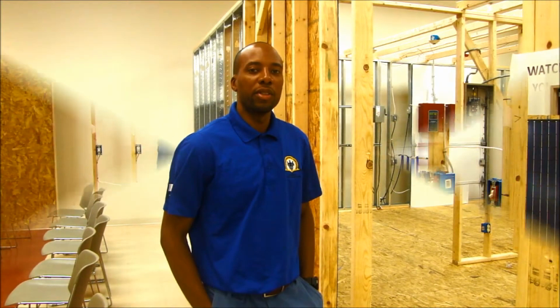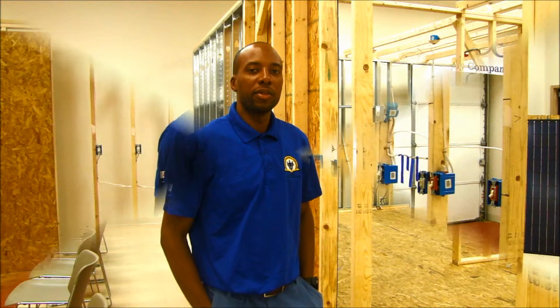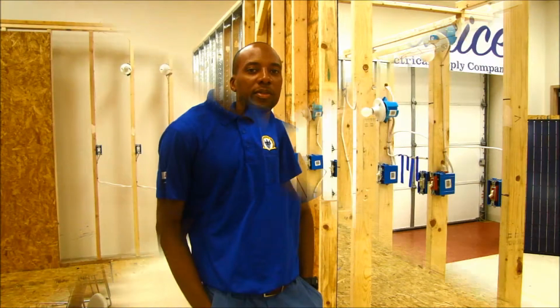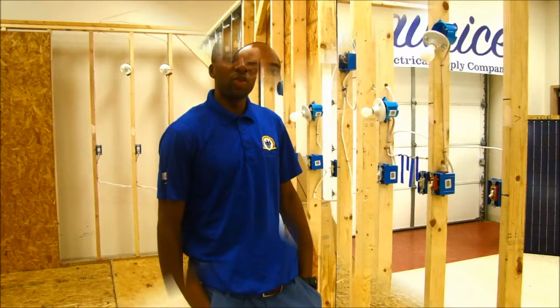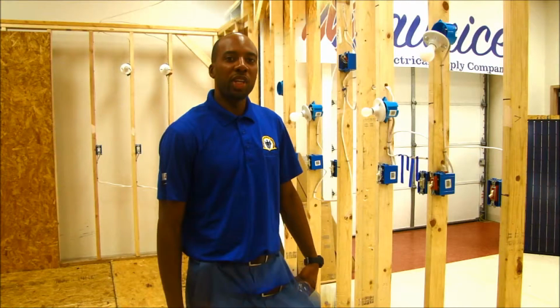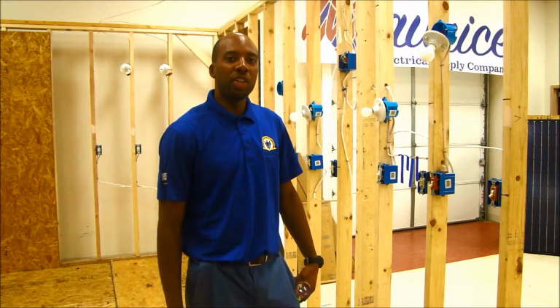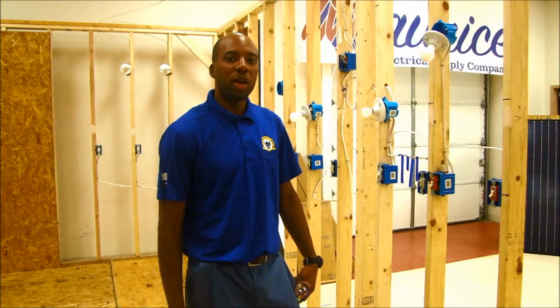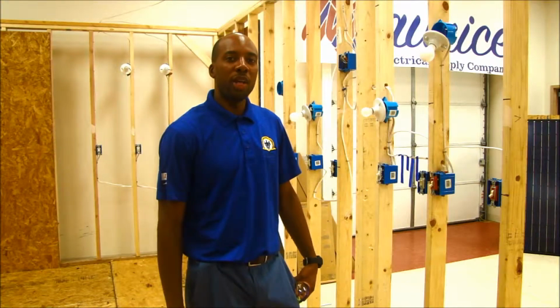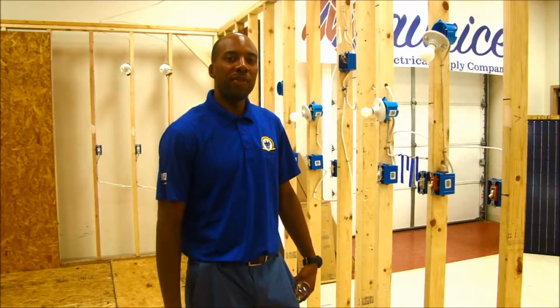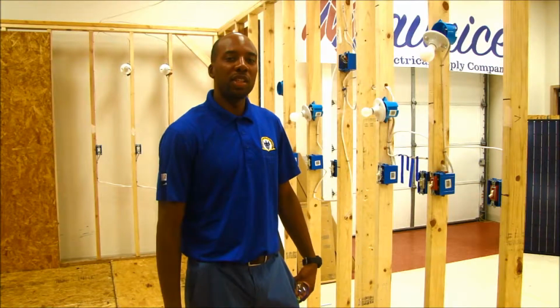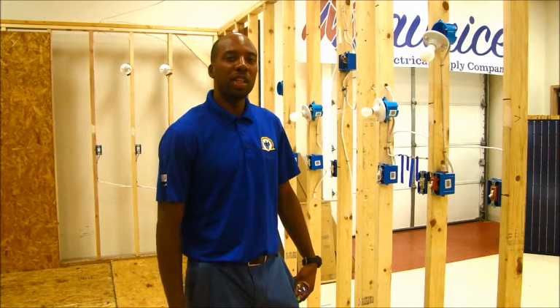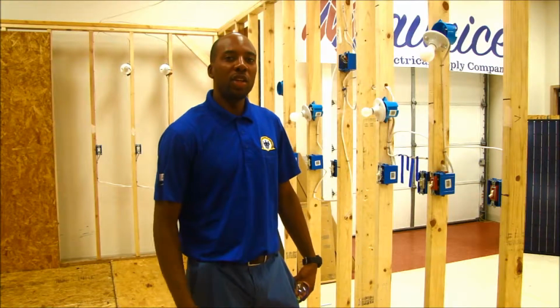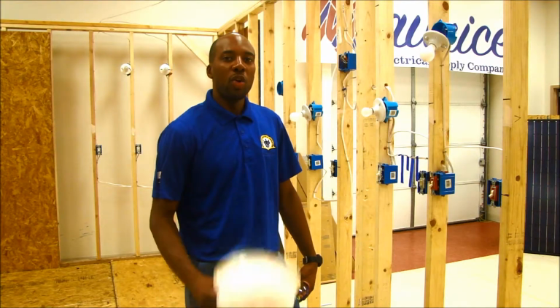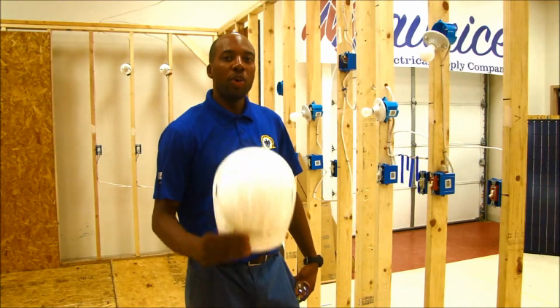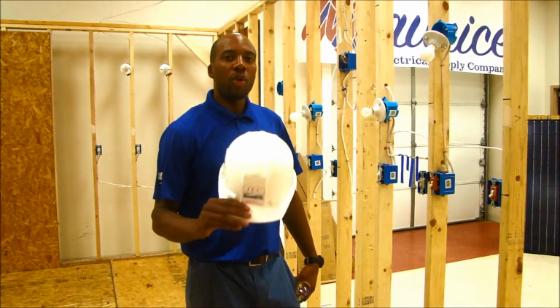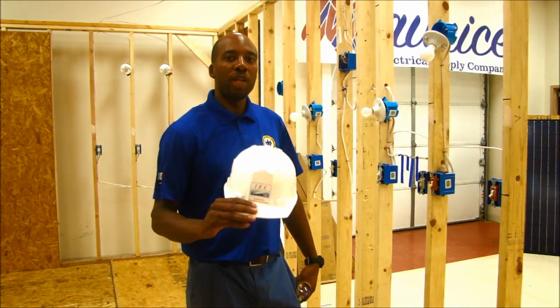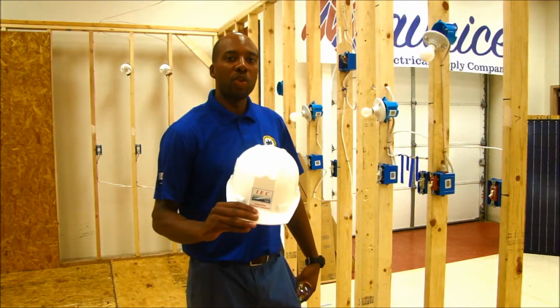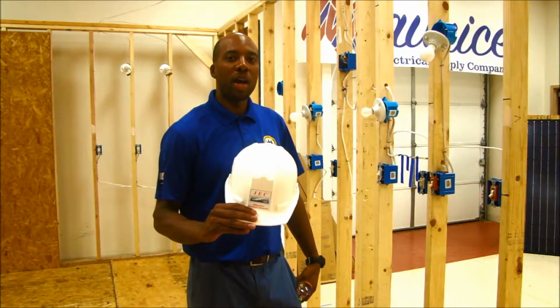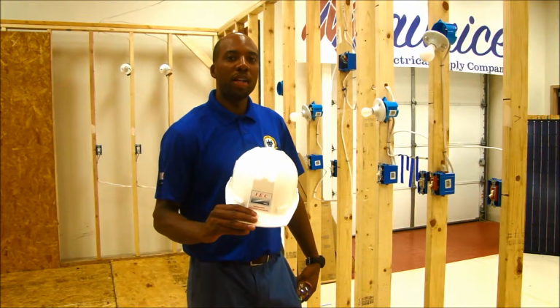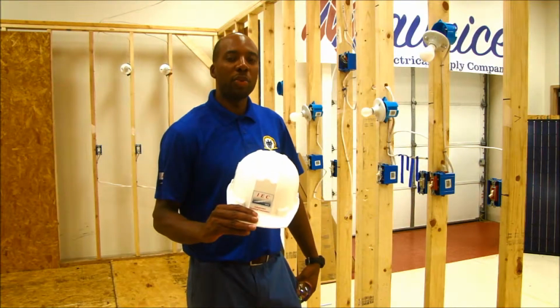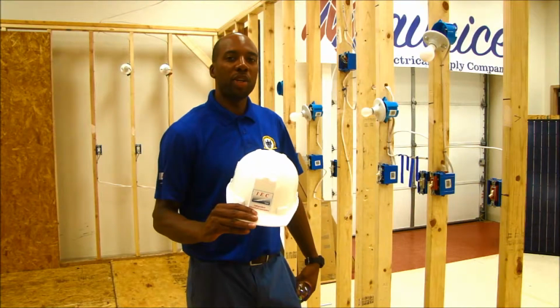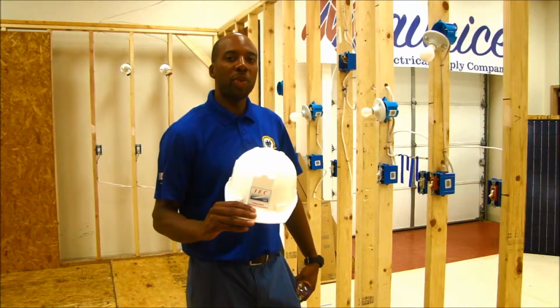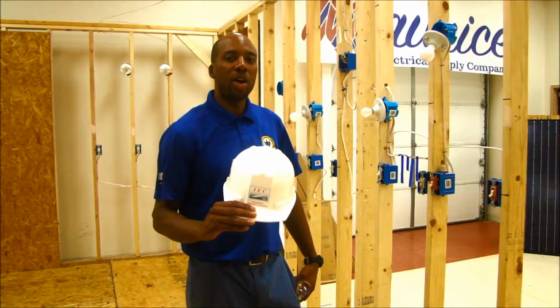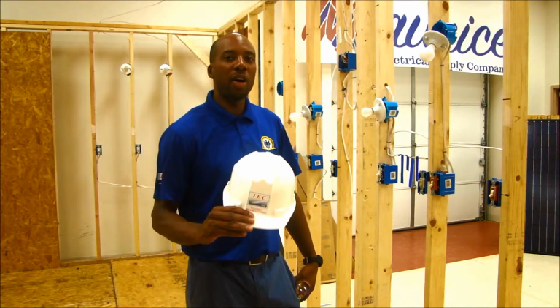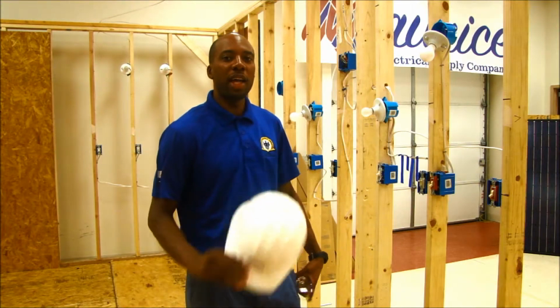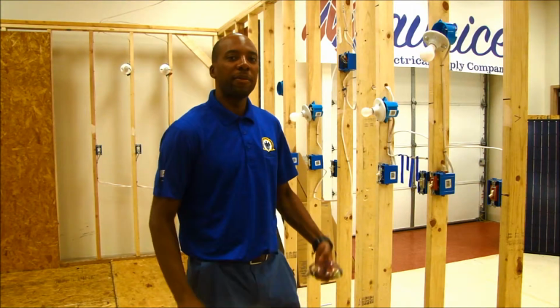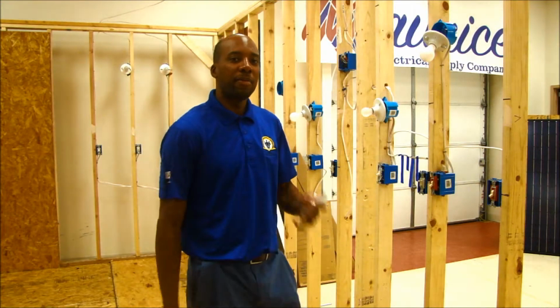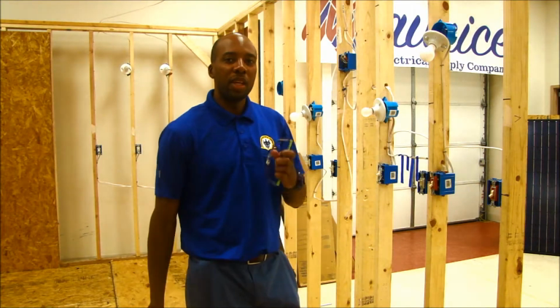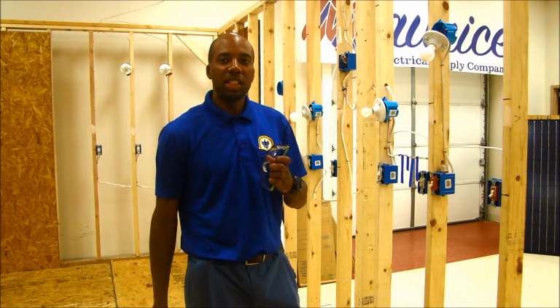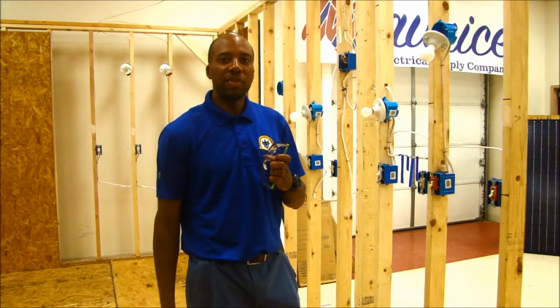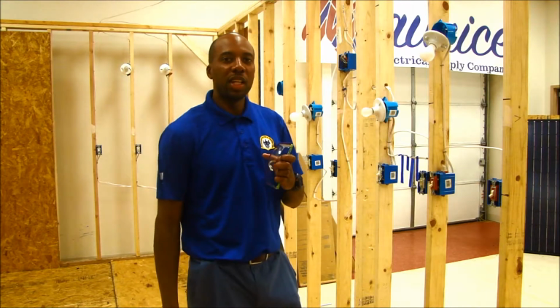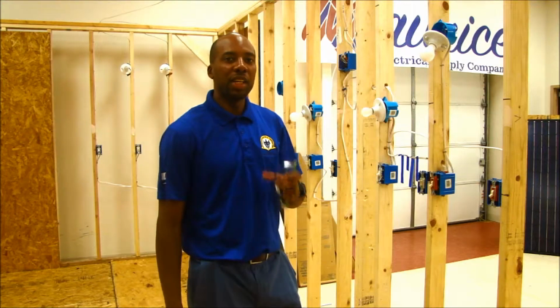Every time entering into our lab facility, we always require that the apprentice wear a hard hat and safety glasses.